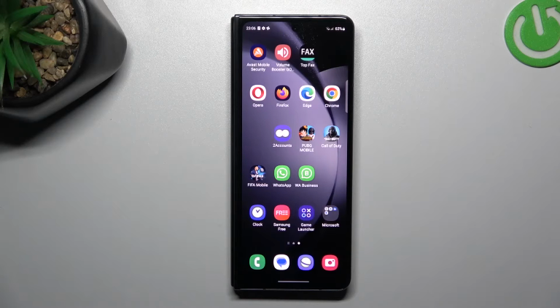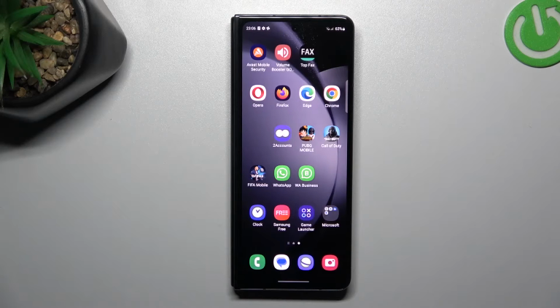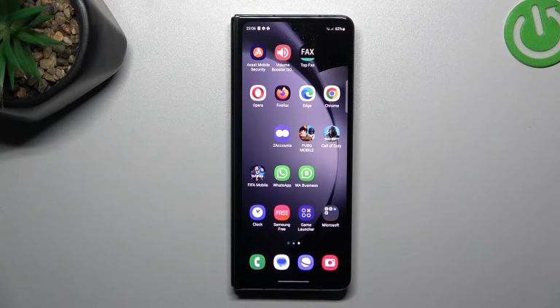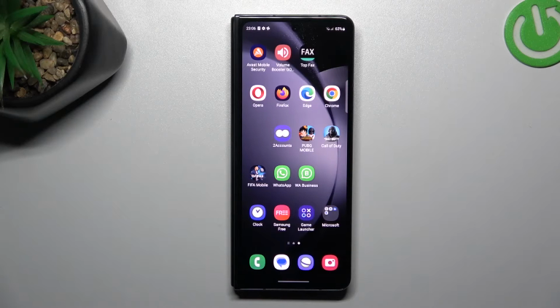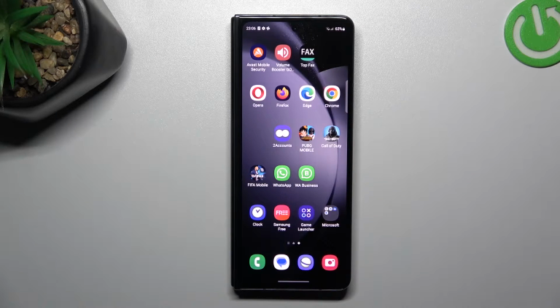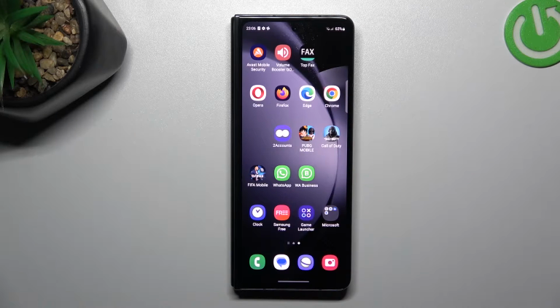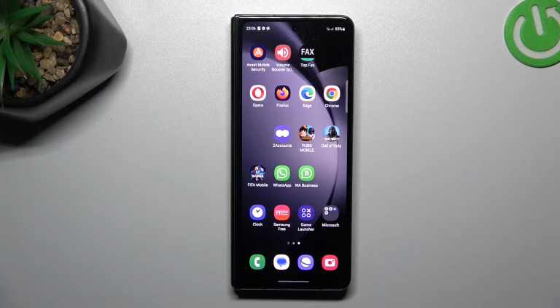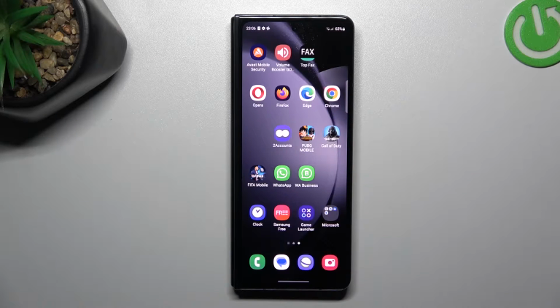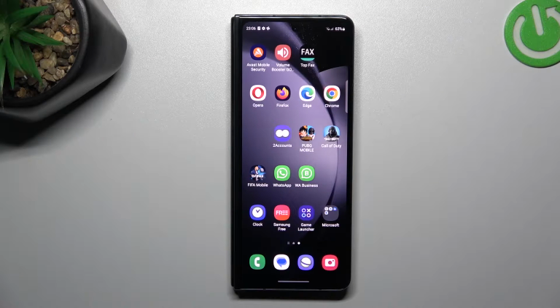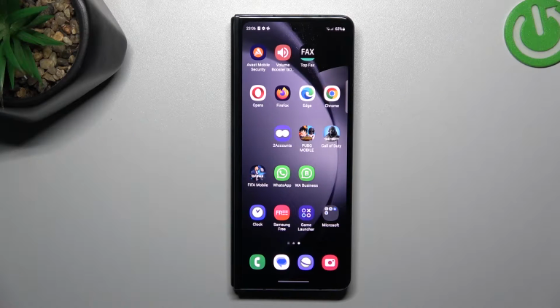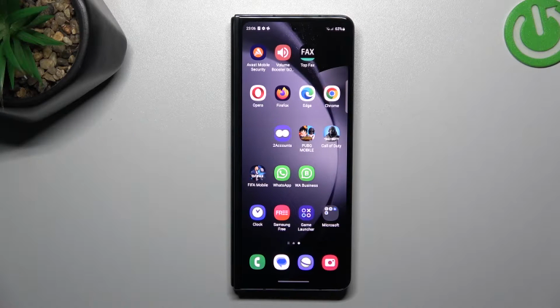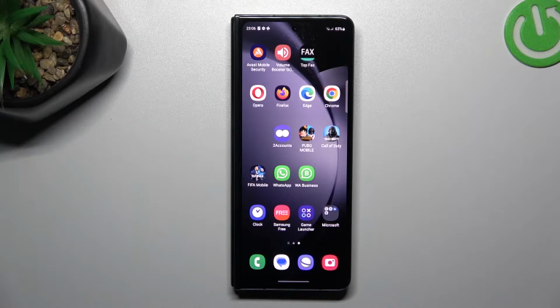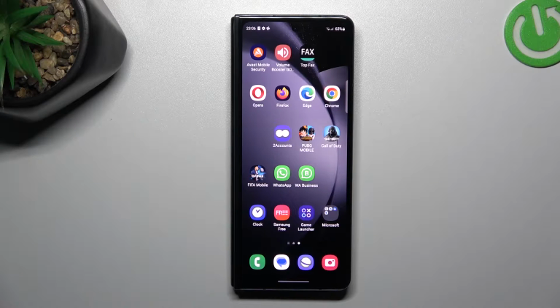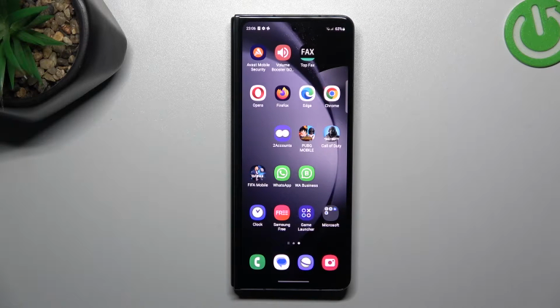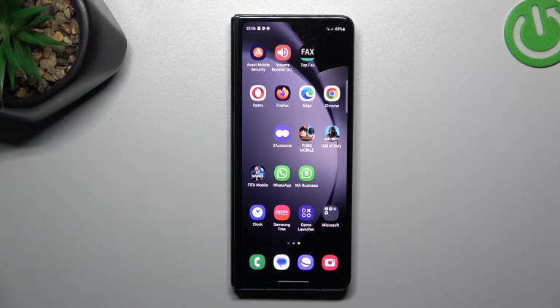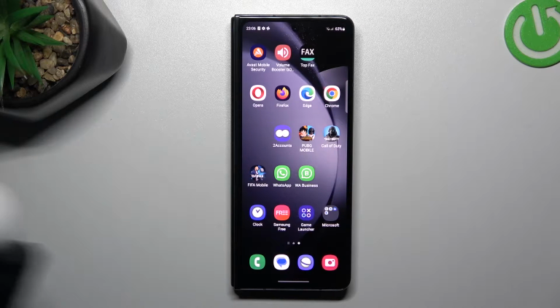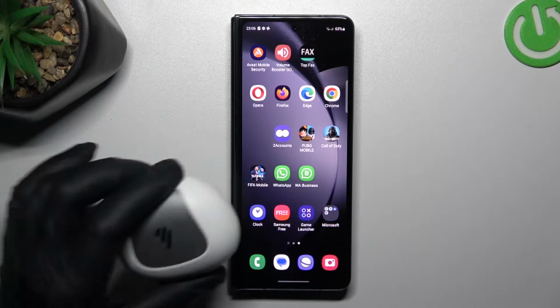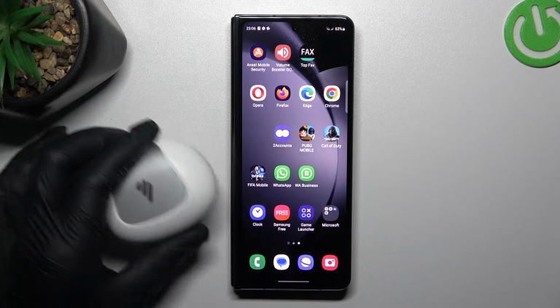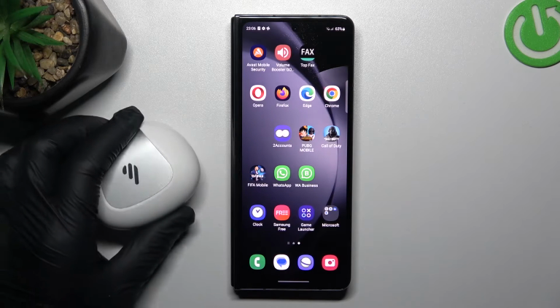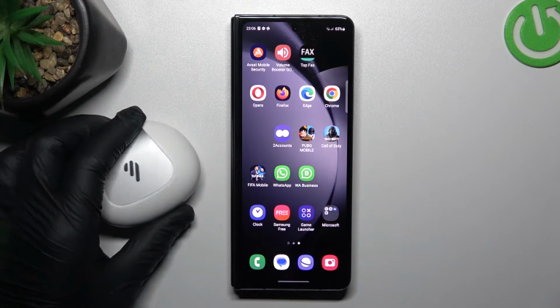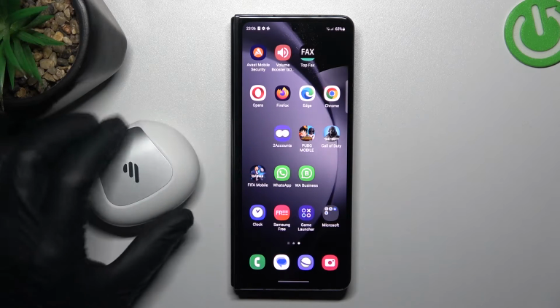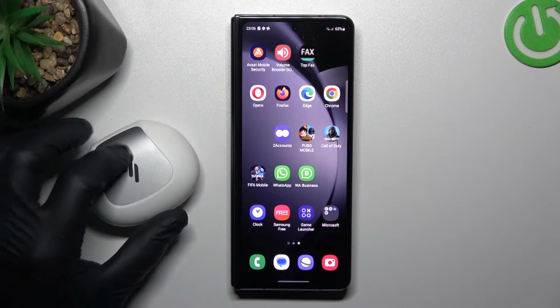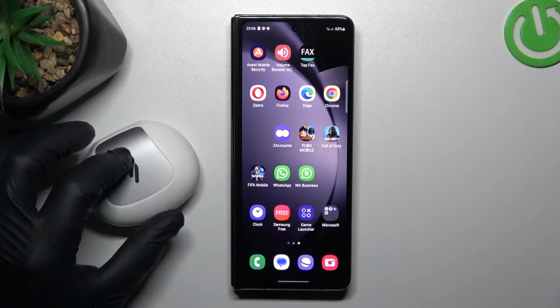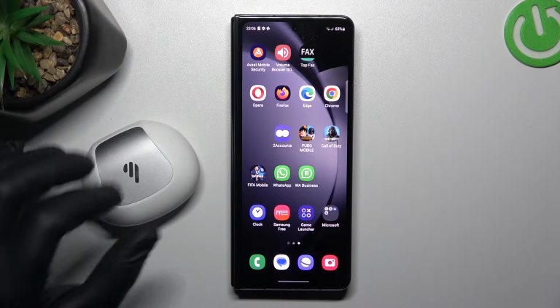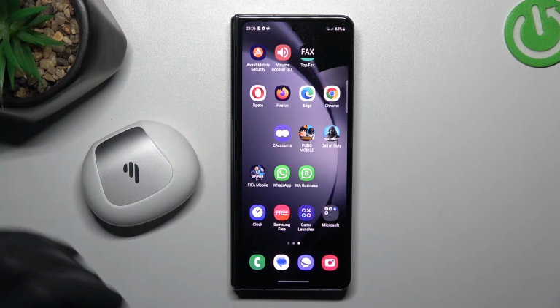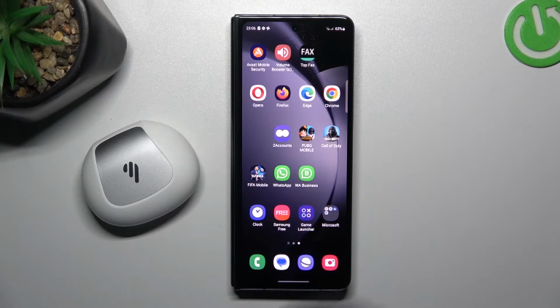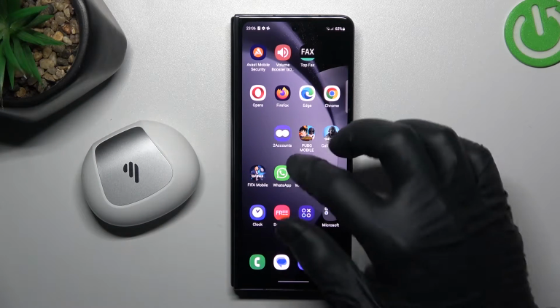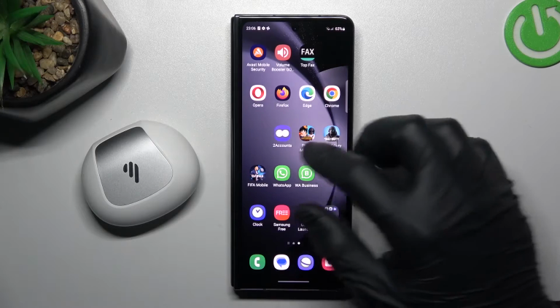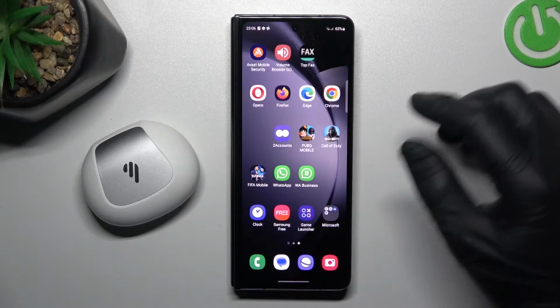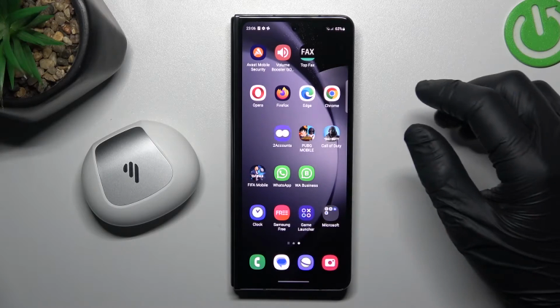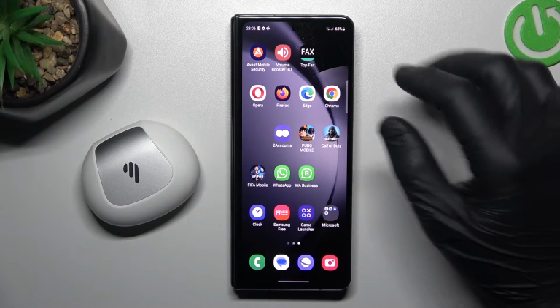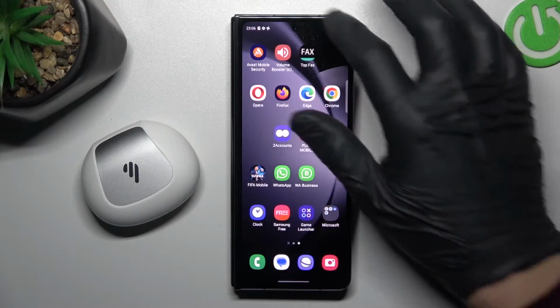Hello guys and welcome to the channel. Today I'm going to show you a few tips to follow if you cannot find your Bluetooth accessory on the Samsung Fold 5.